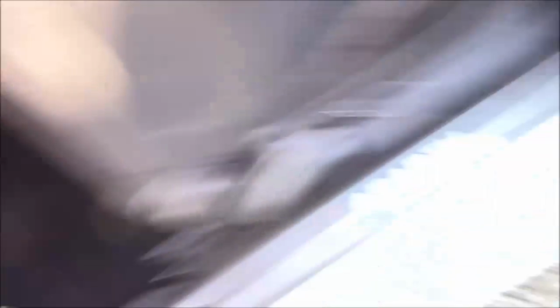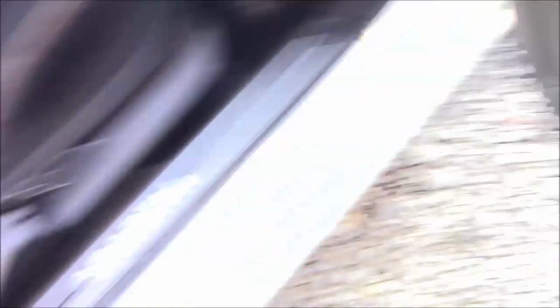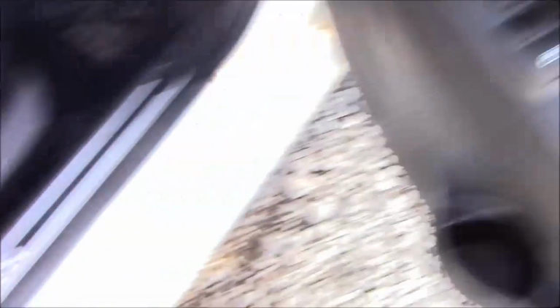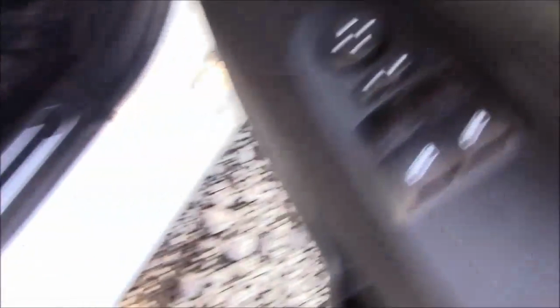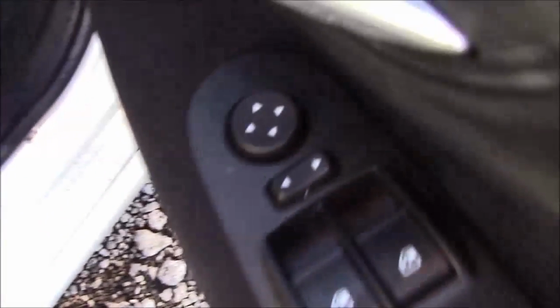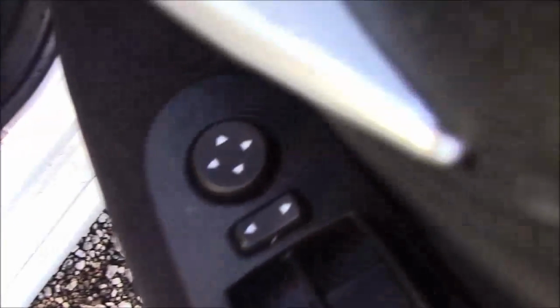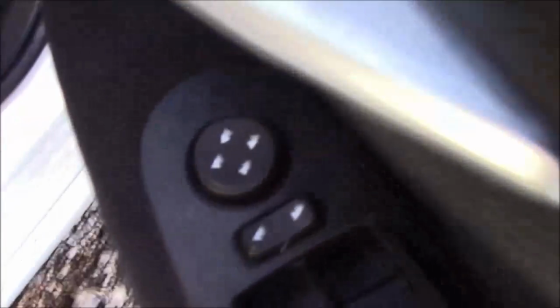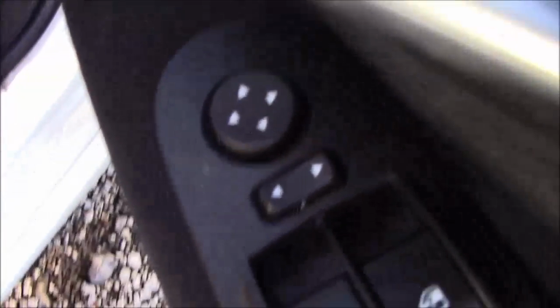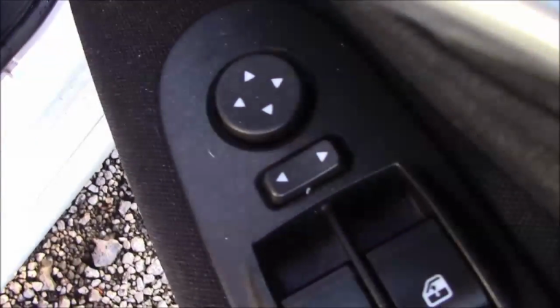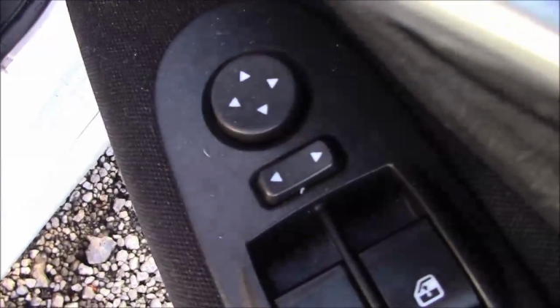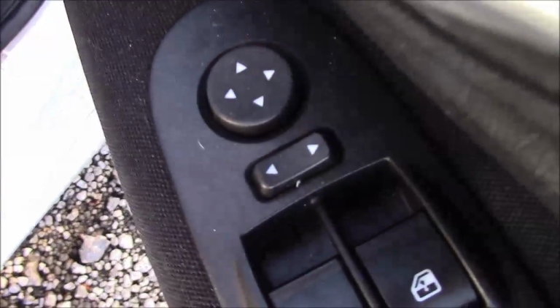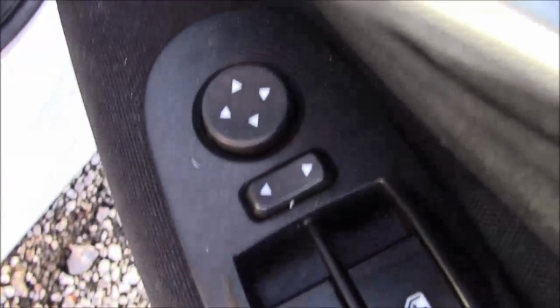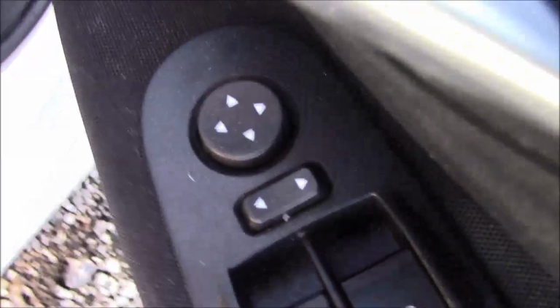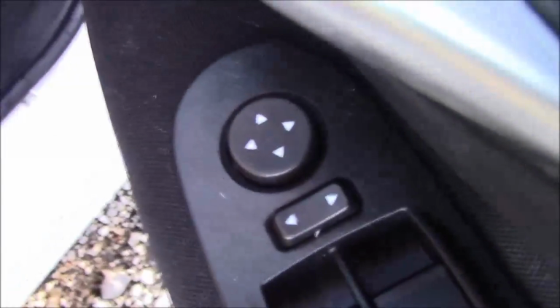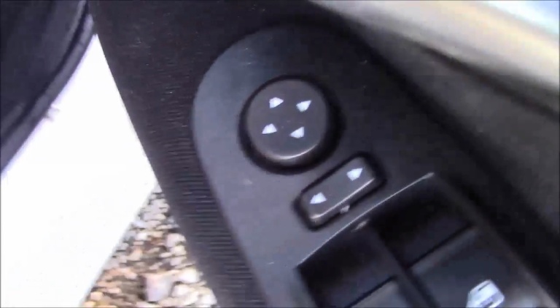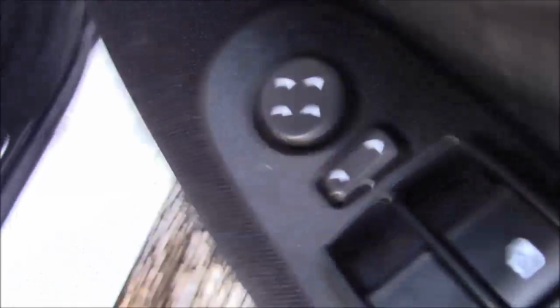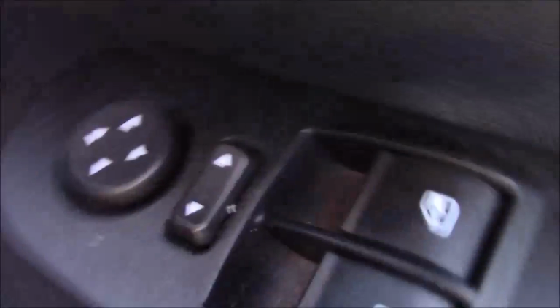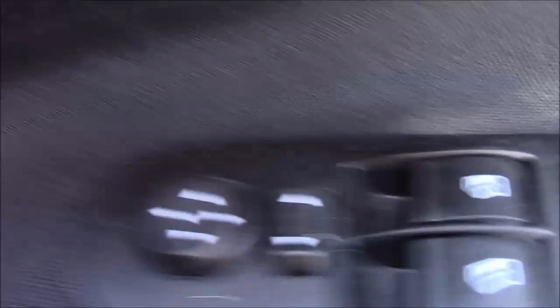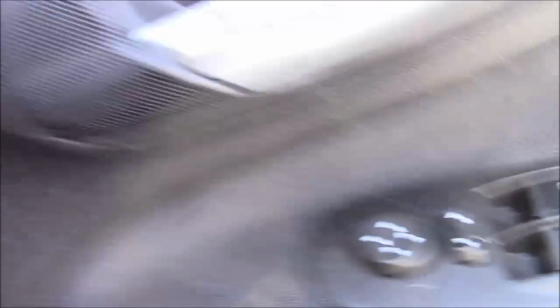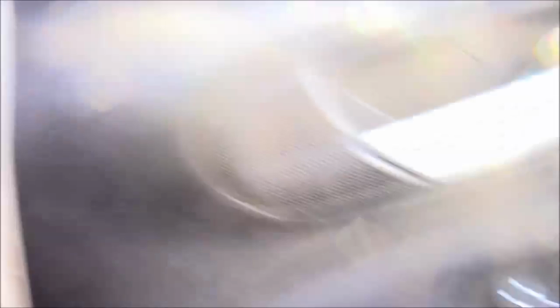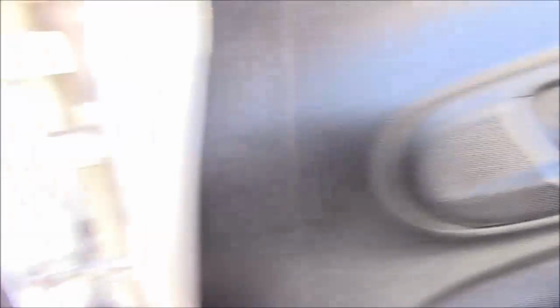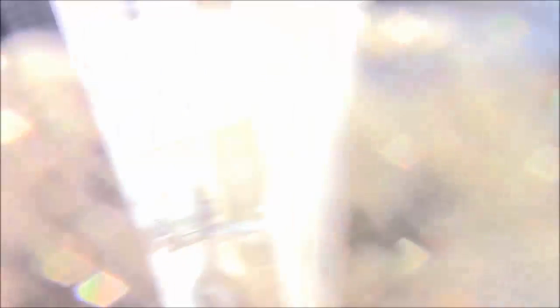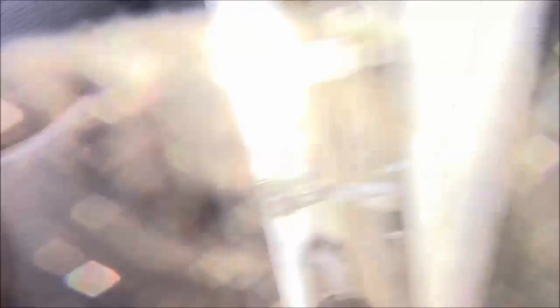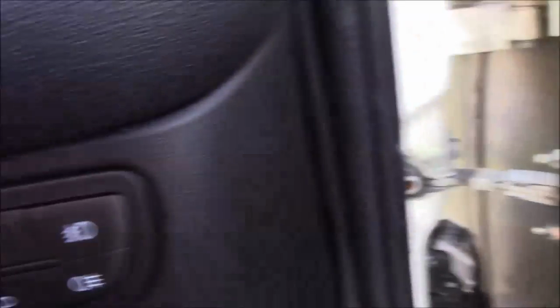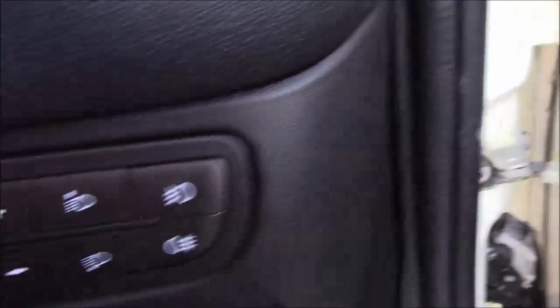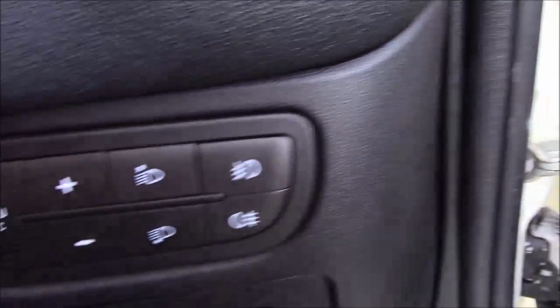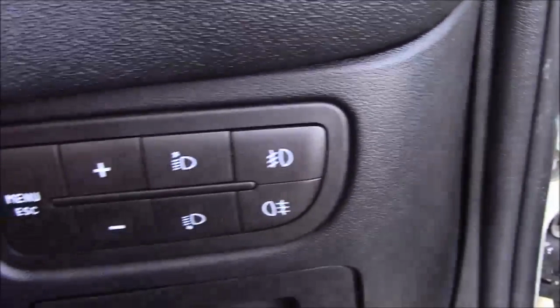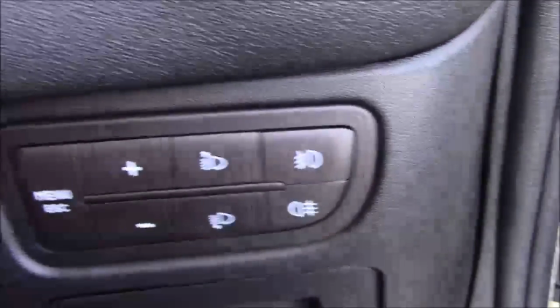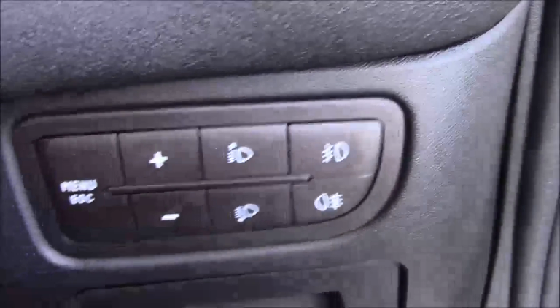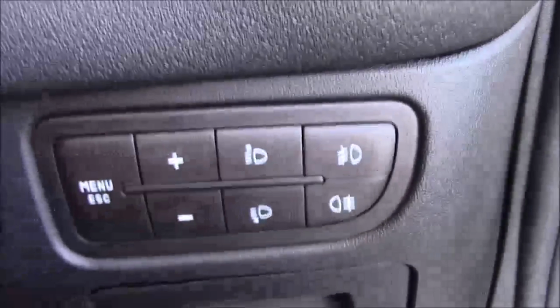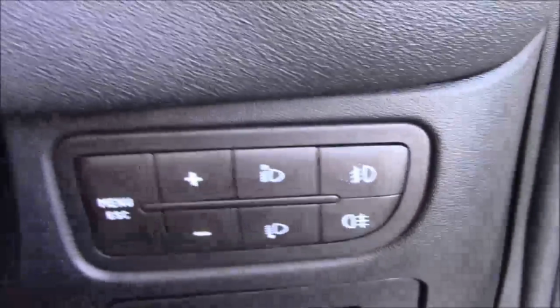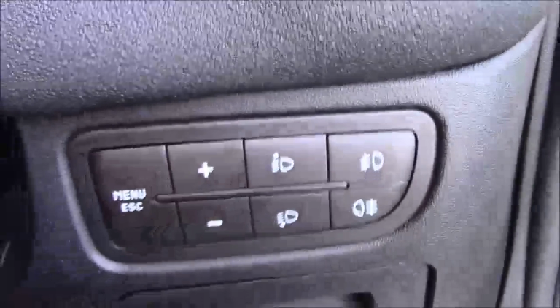On the driver's door you'll find your electric mirror adjustments. And if I jump inside the vehicle, to the right-hand side of the steering wheel you'll find all your various lighter controls.